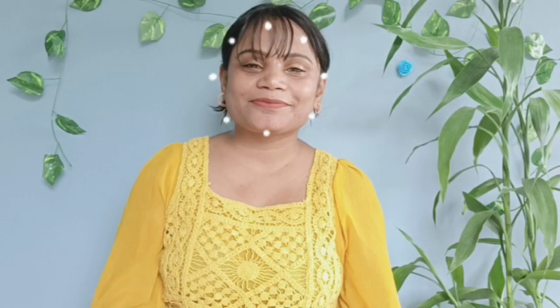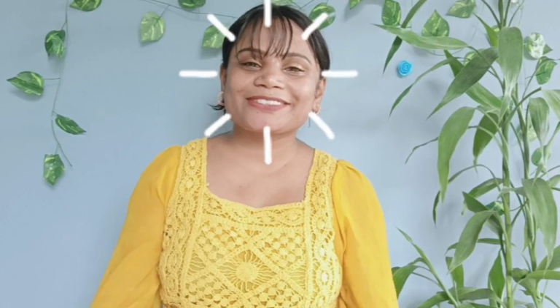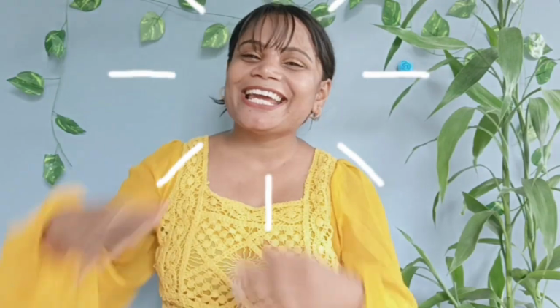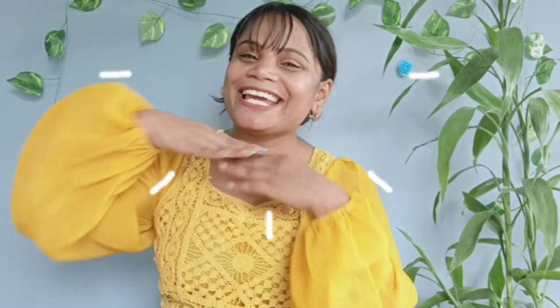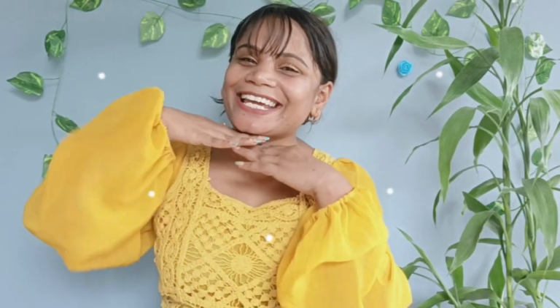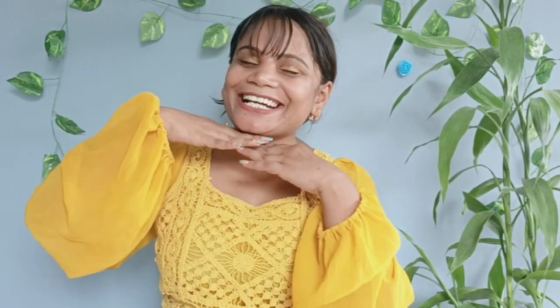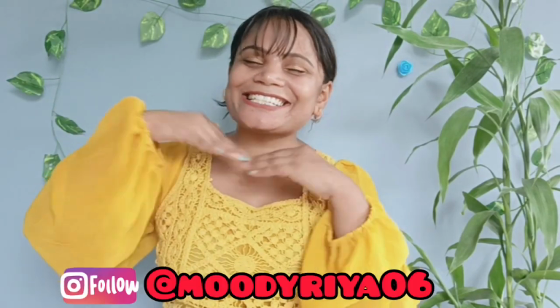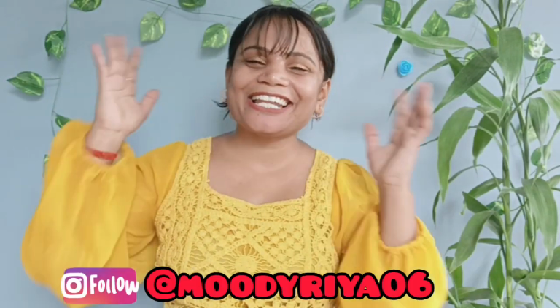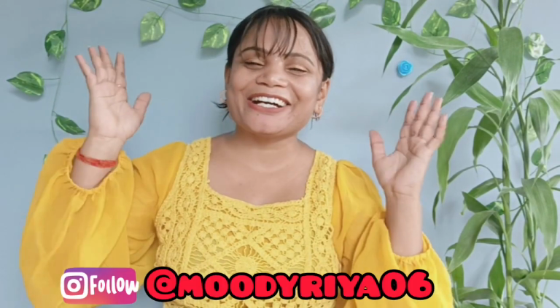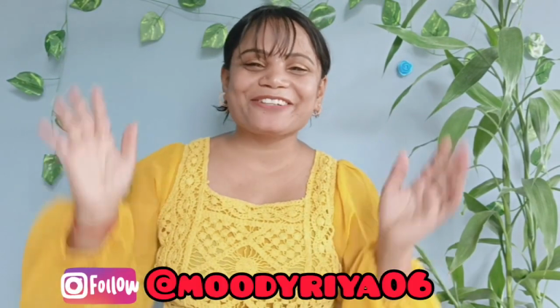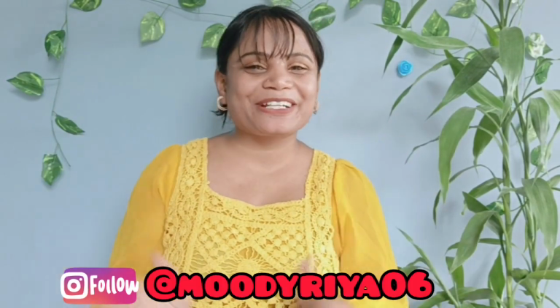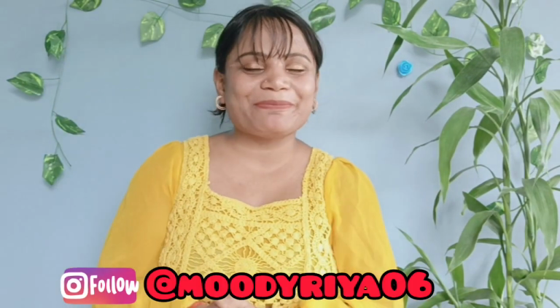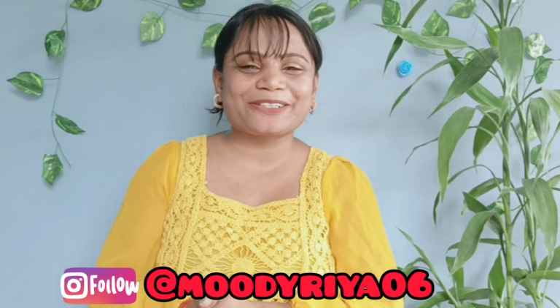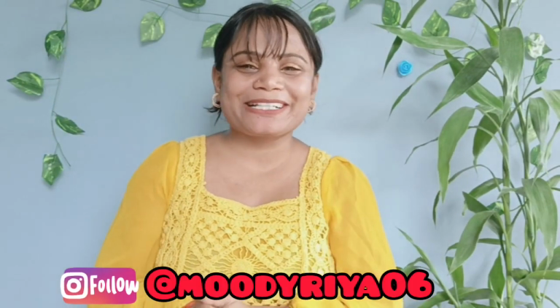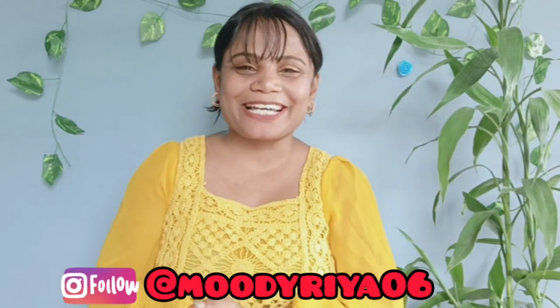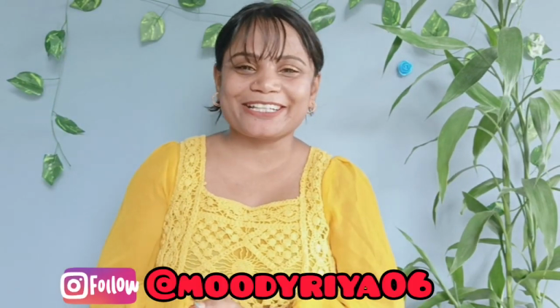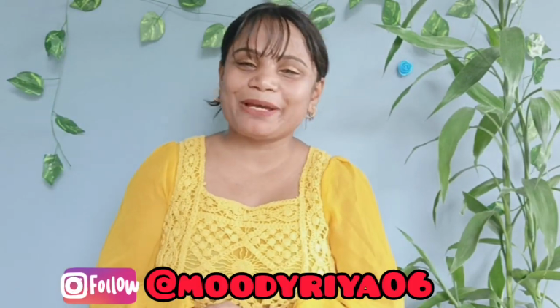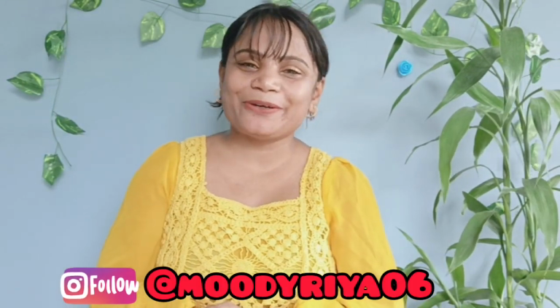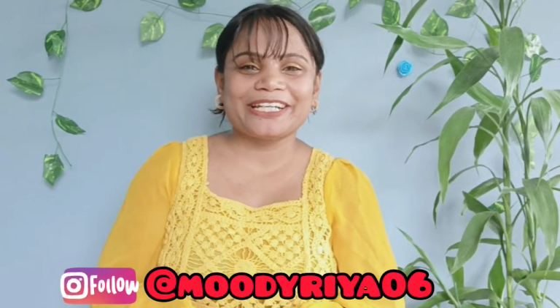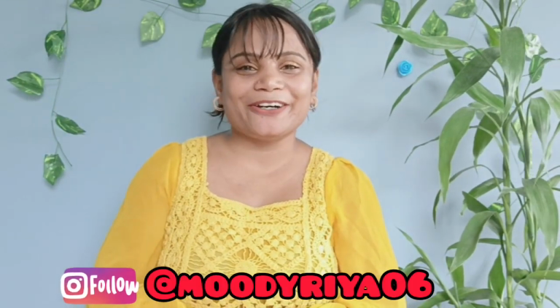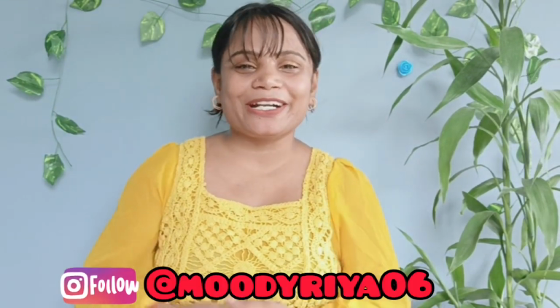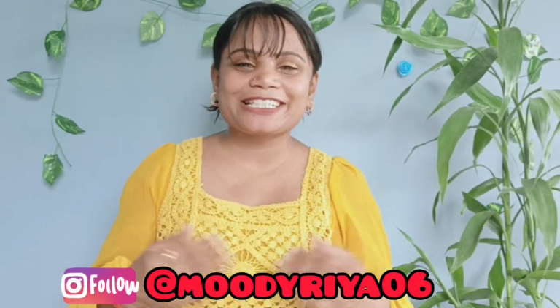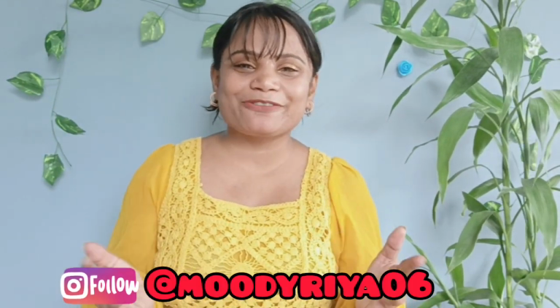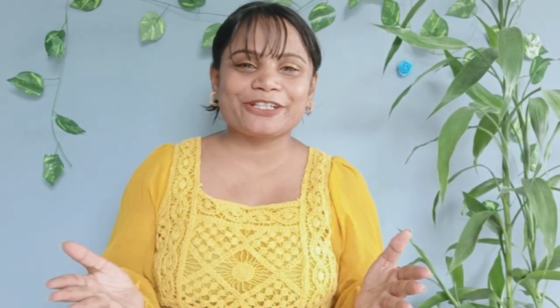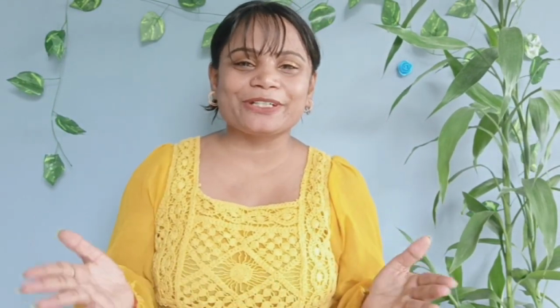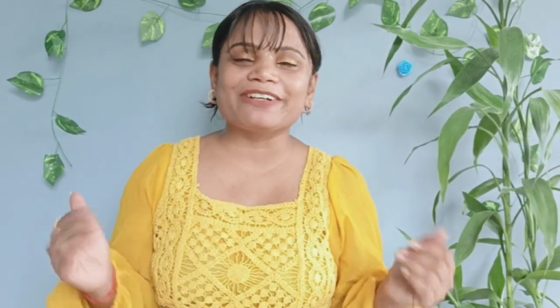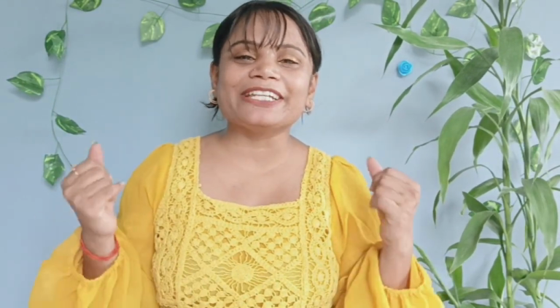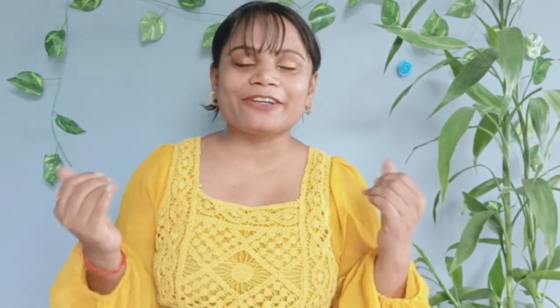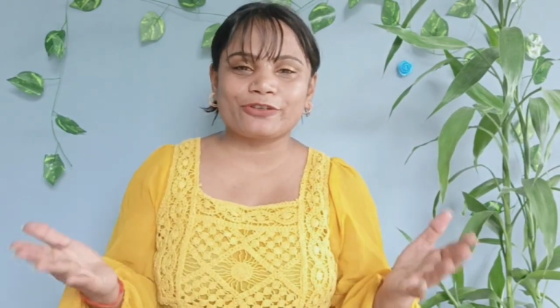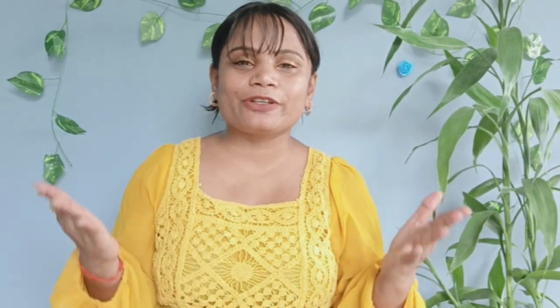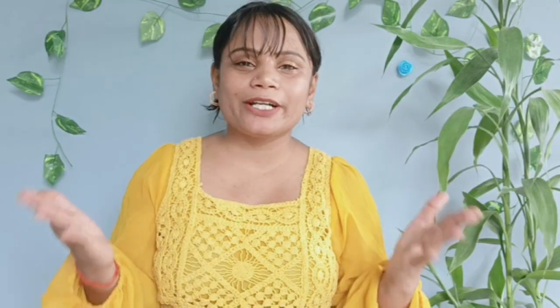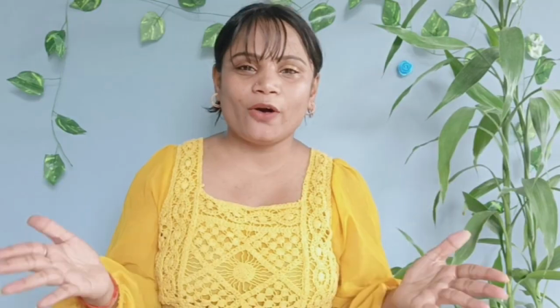Hey guys, hello and welcome back to my channel. I am Rhea and today's video is going to be a footwear haul.